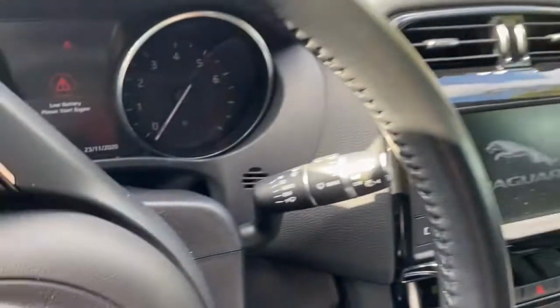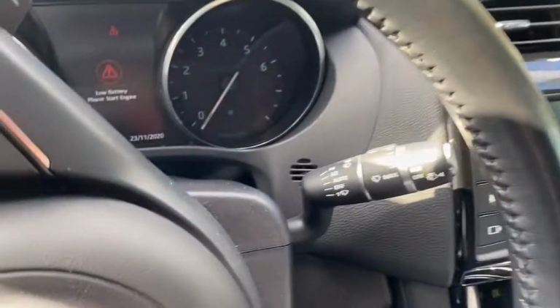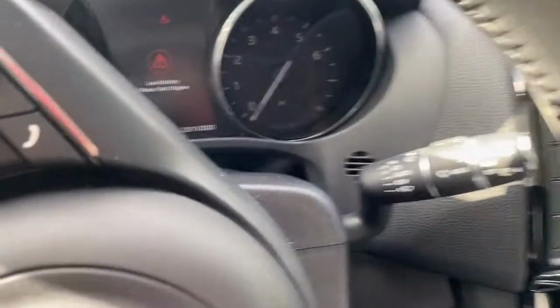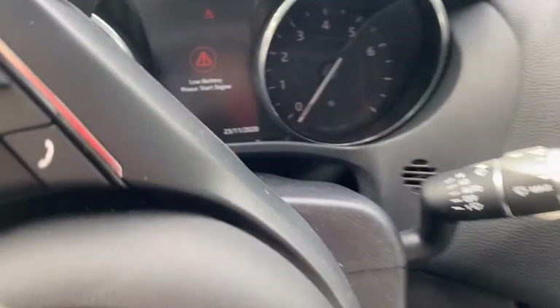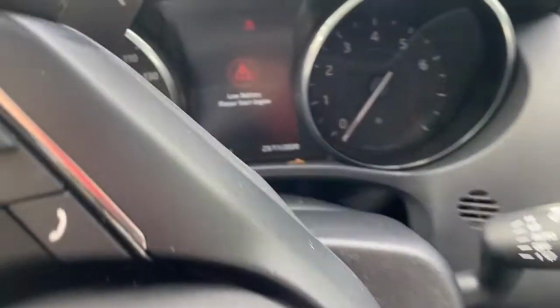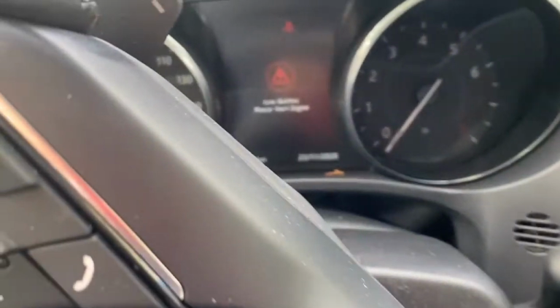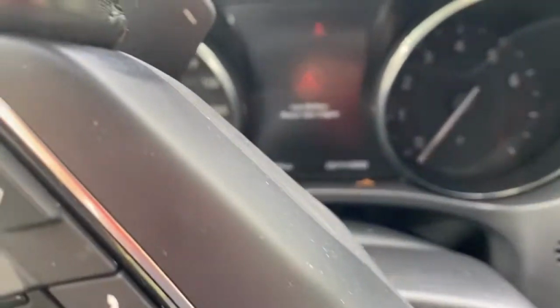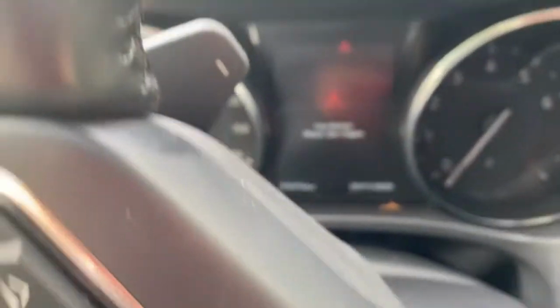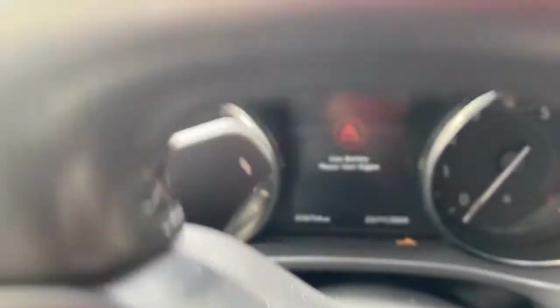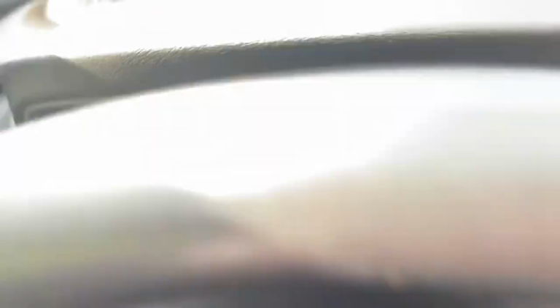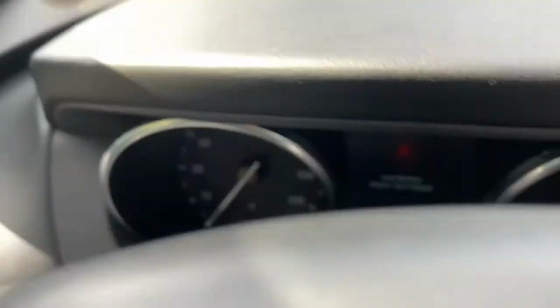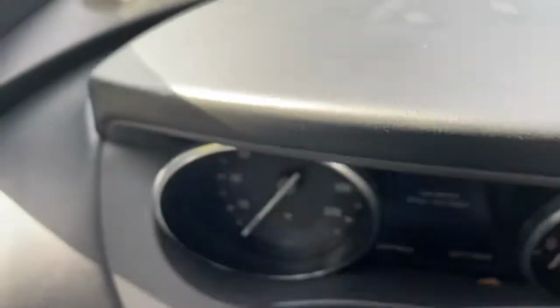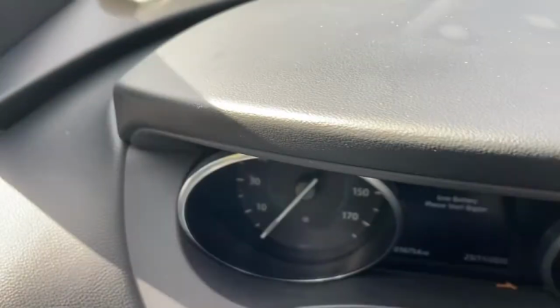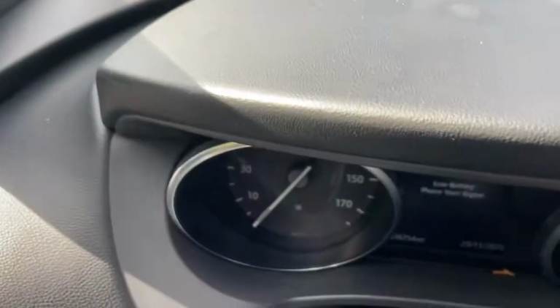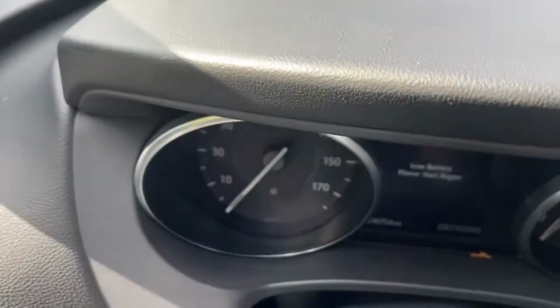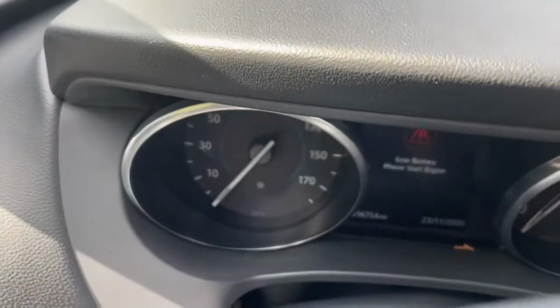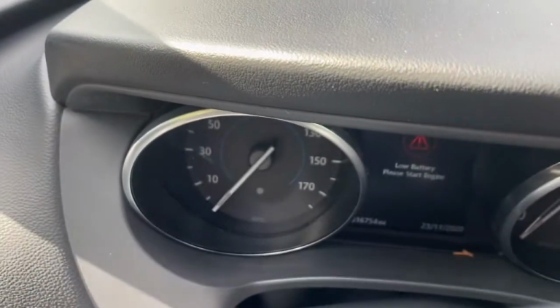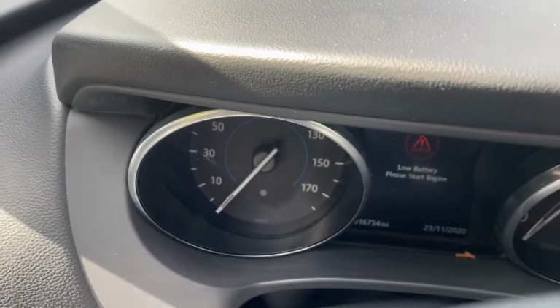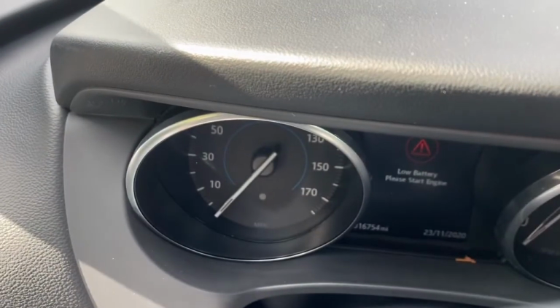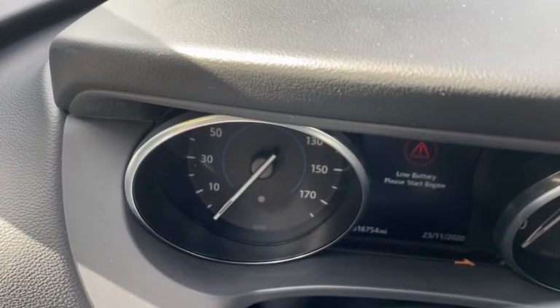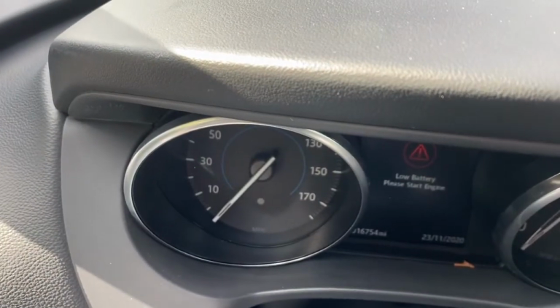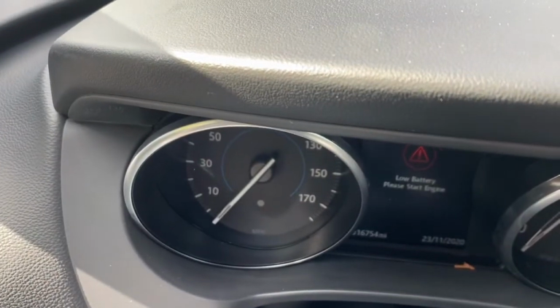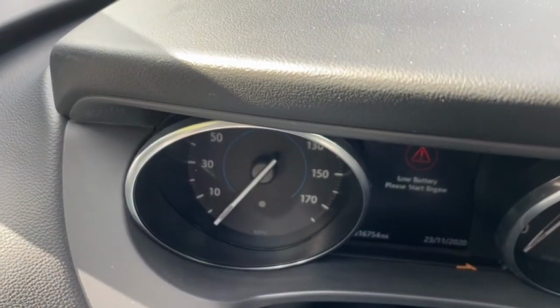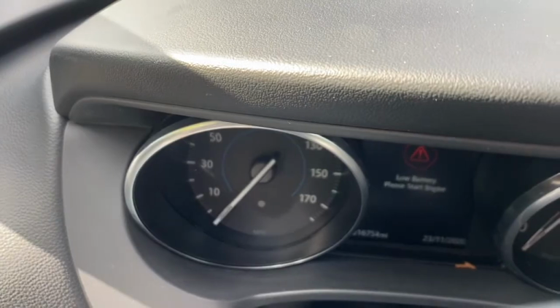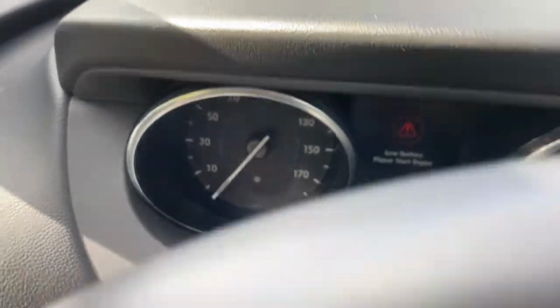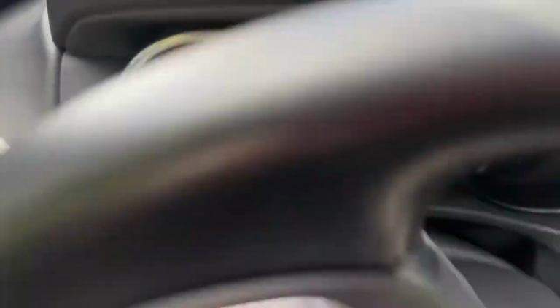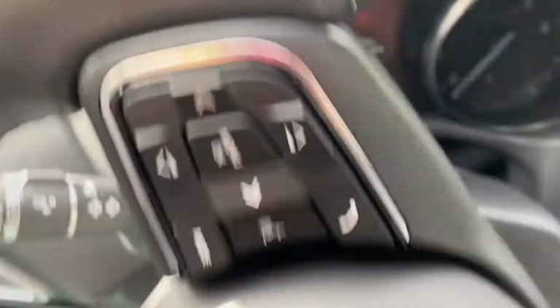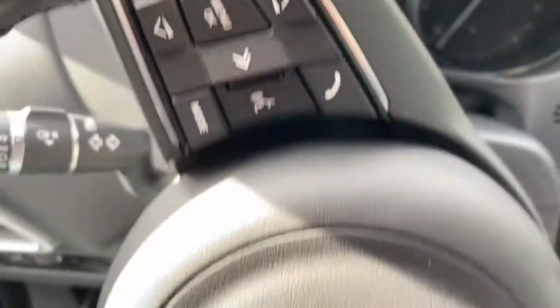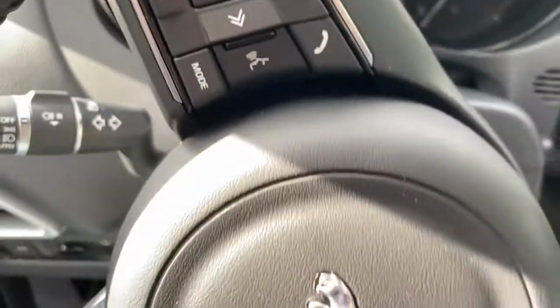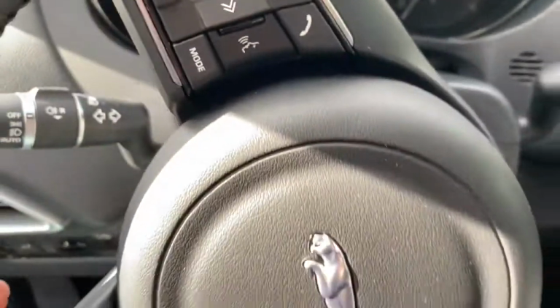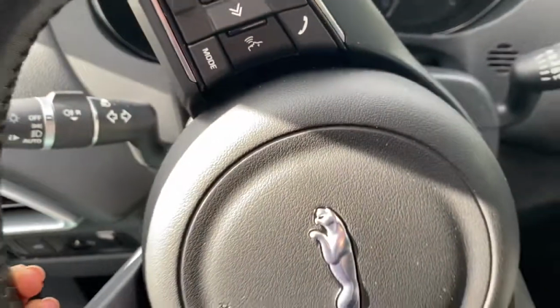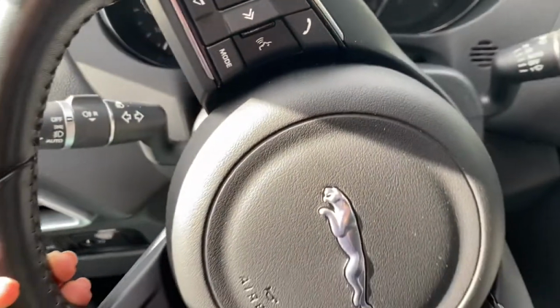And then exactly 16,754 miles on the car.